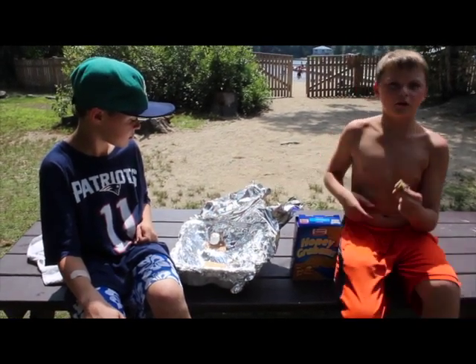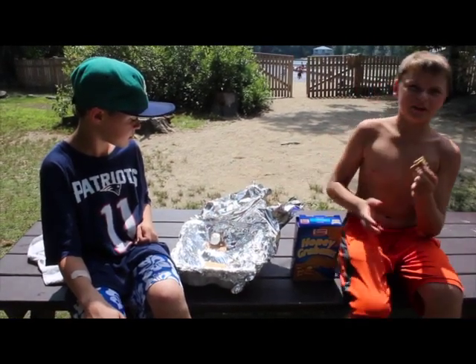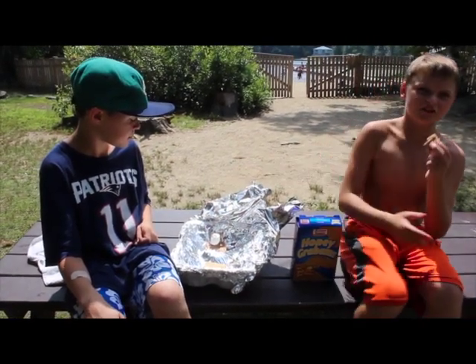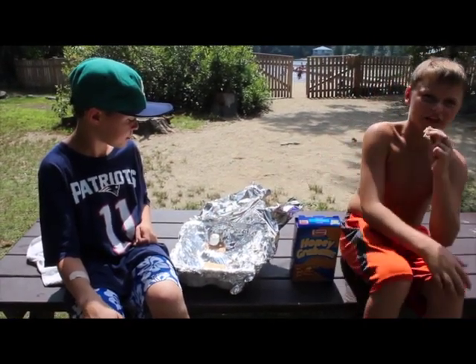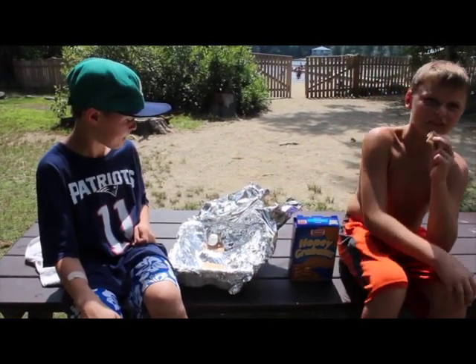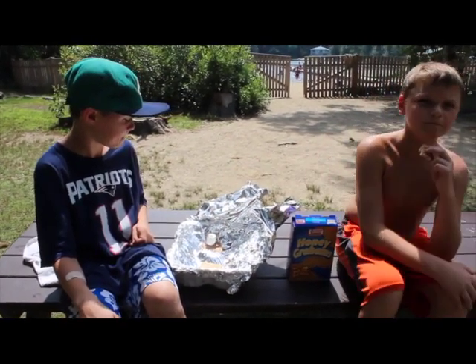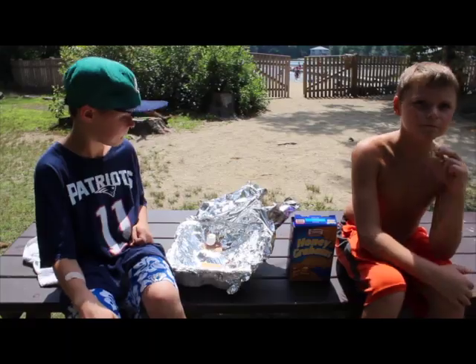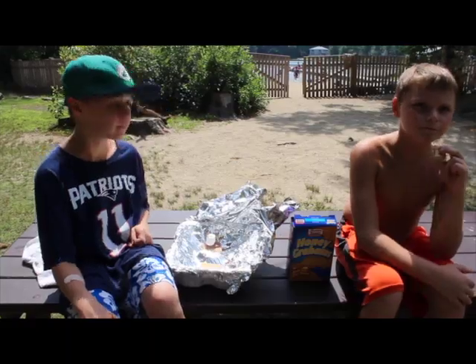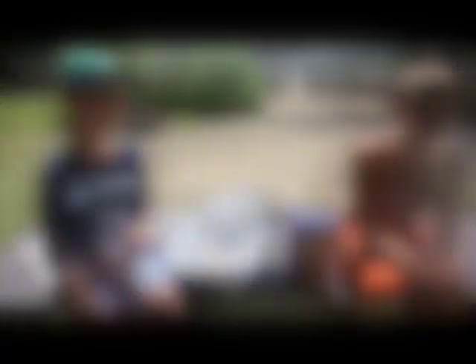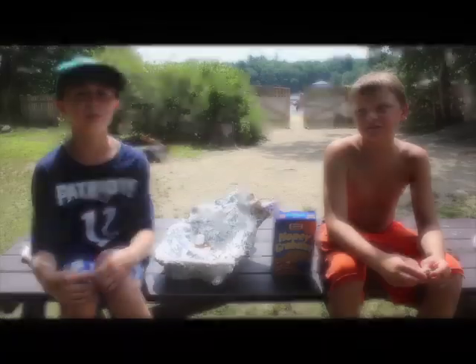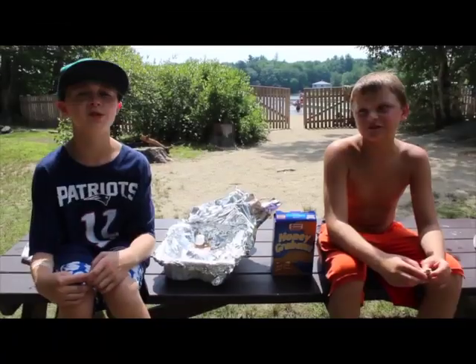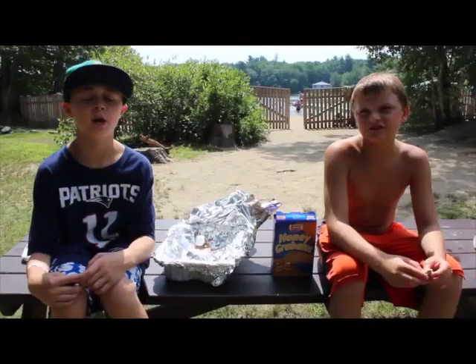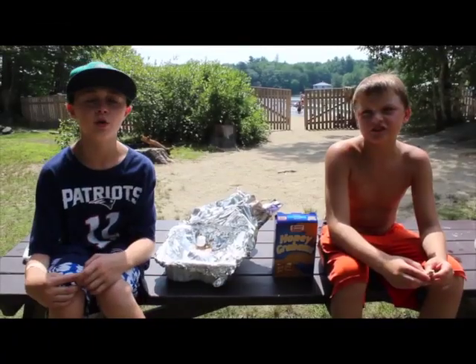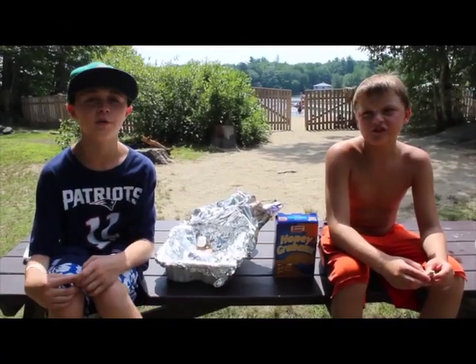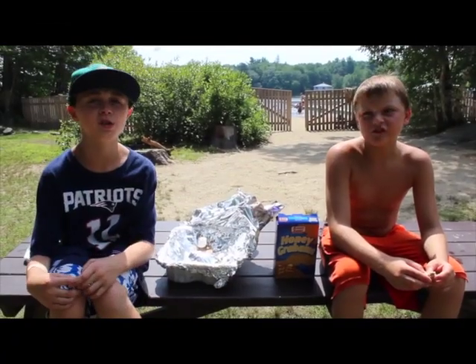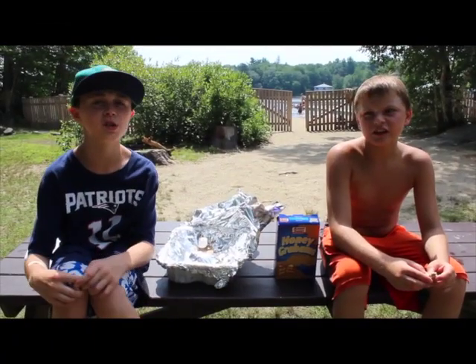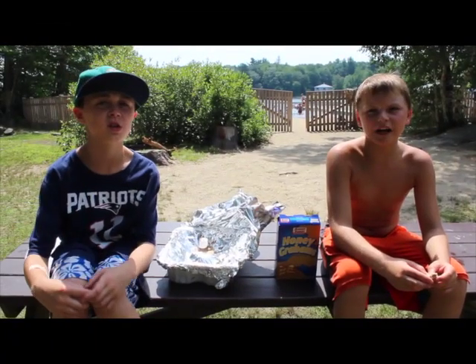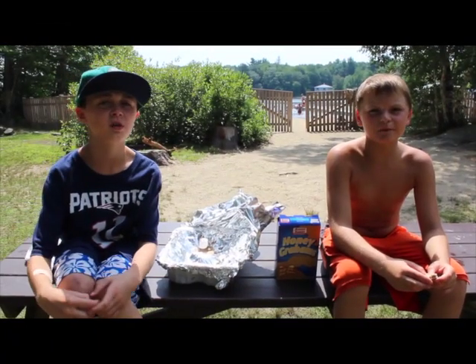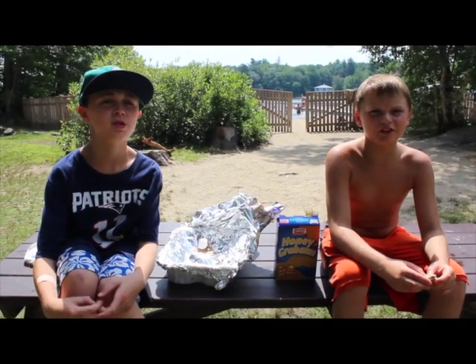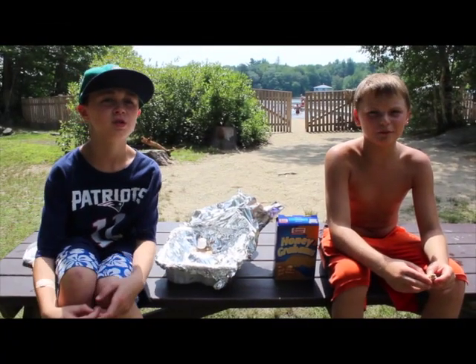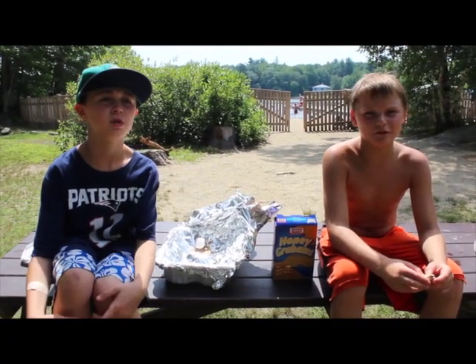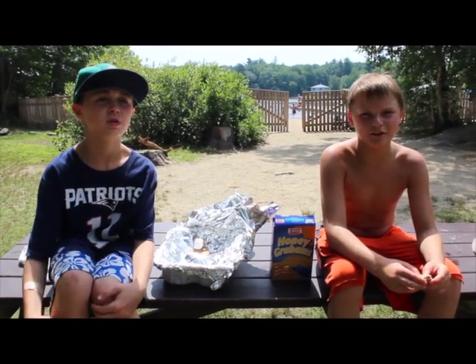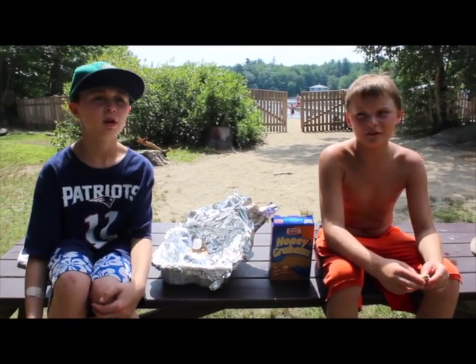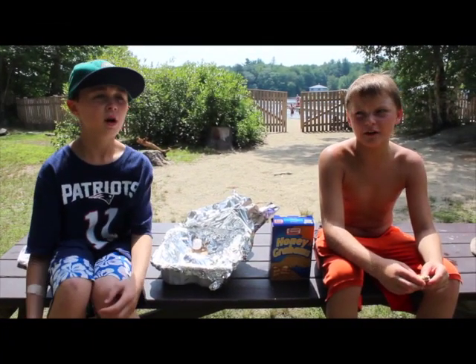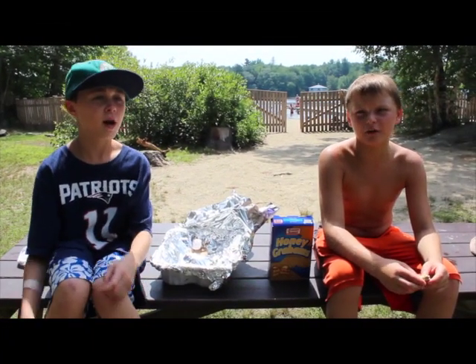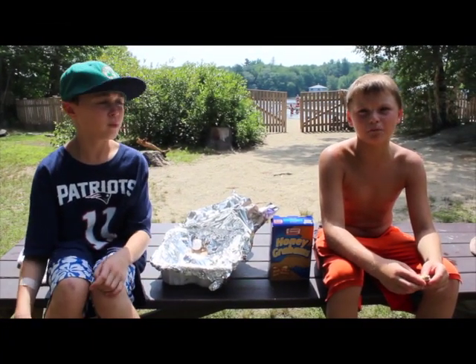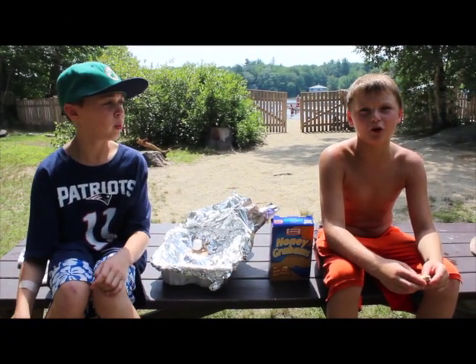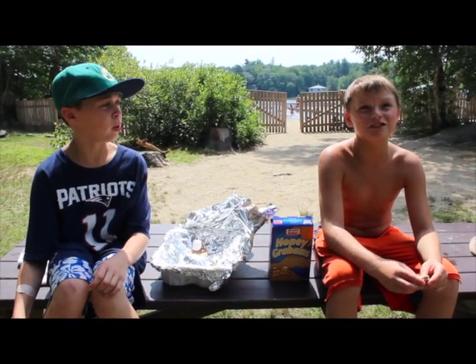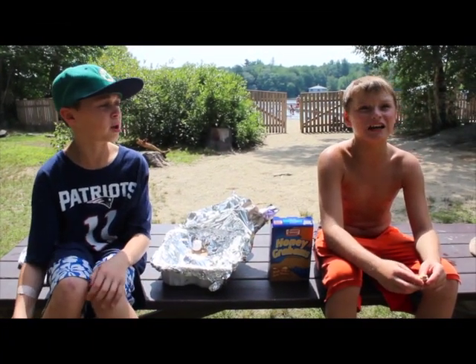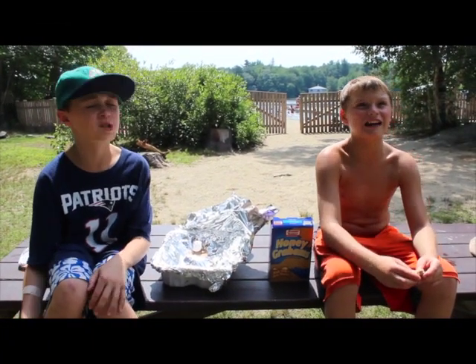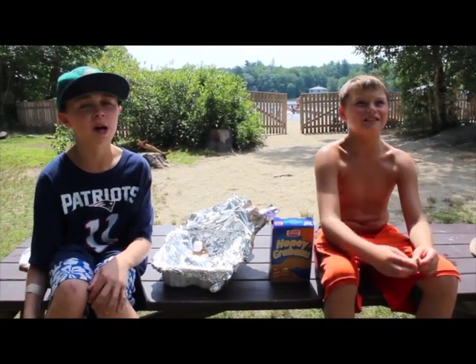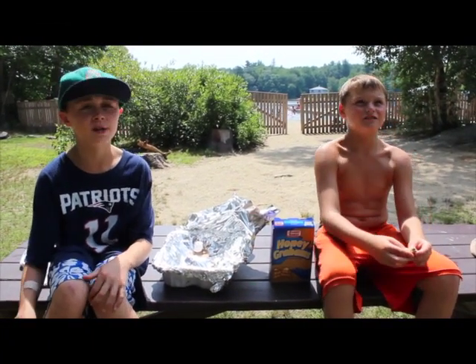My name is Daniel Fitch. And I'm Jason Pickering. And we are both scientists.